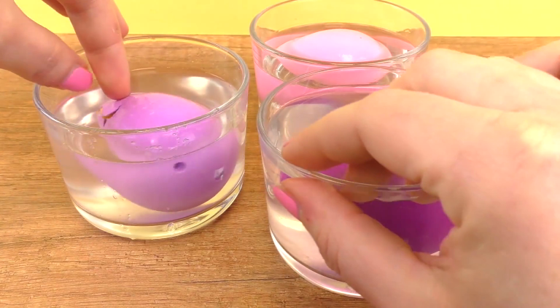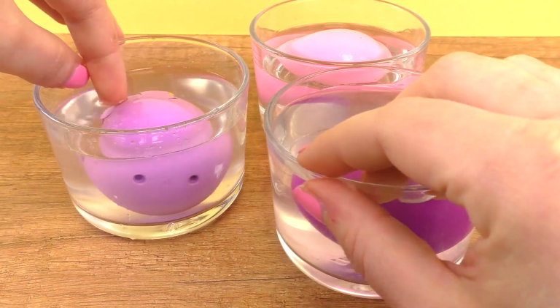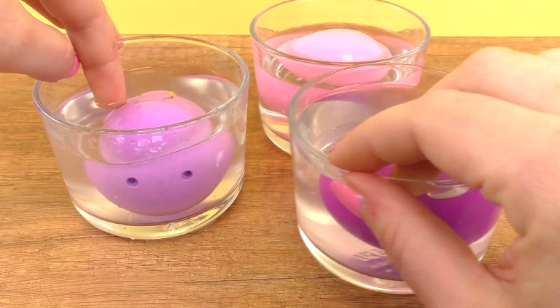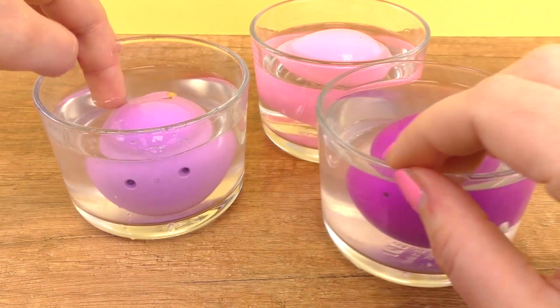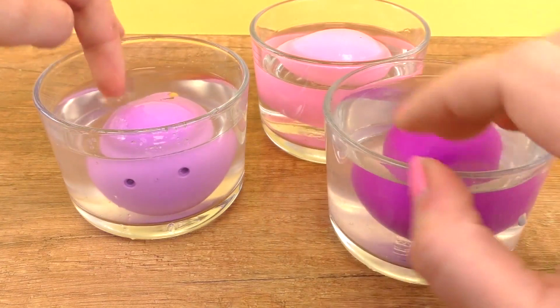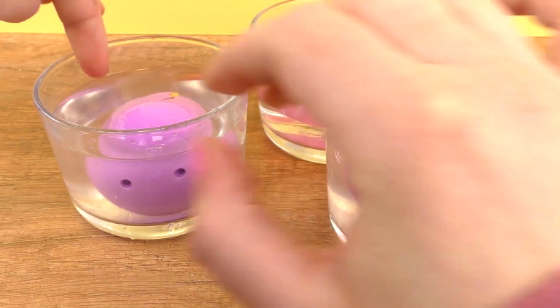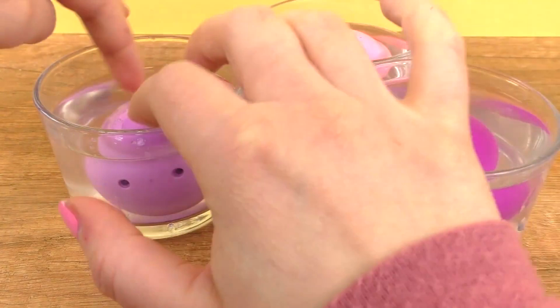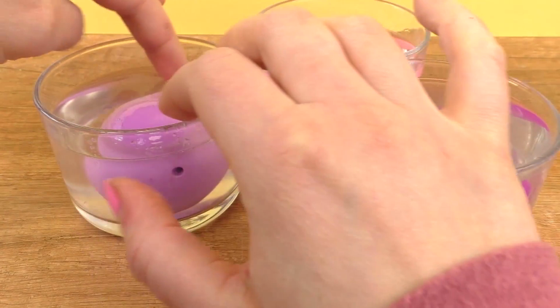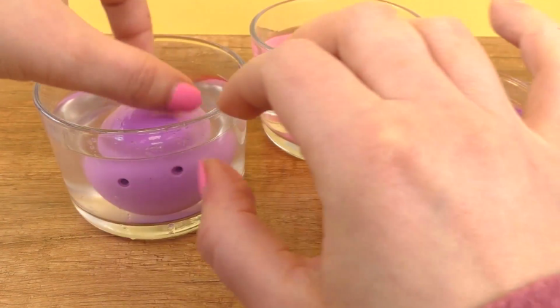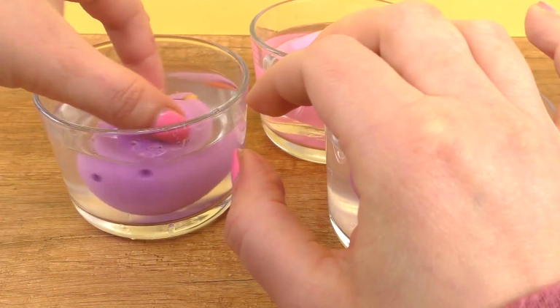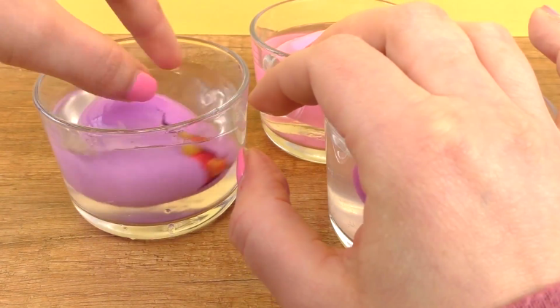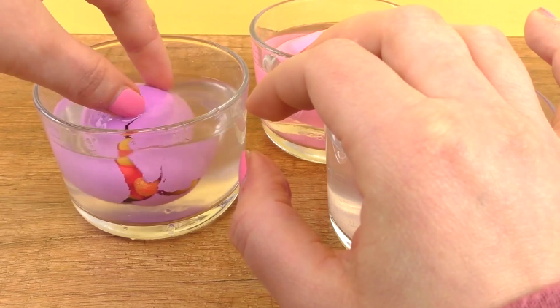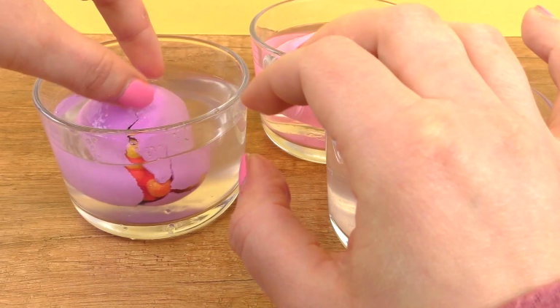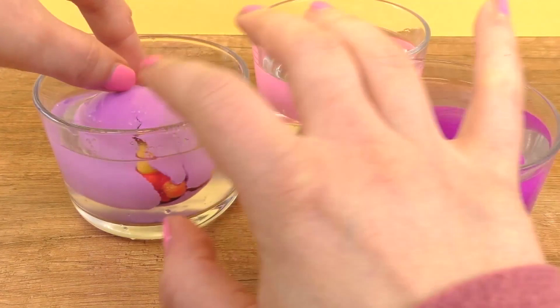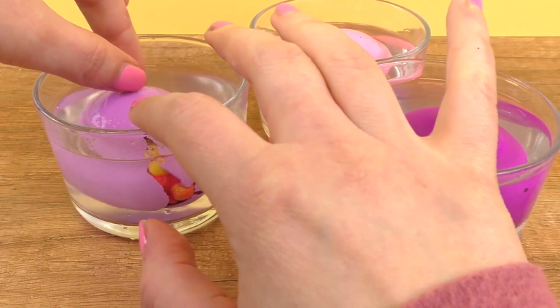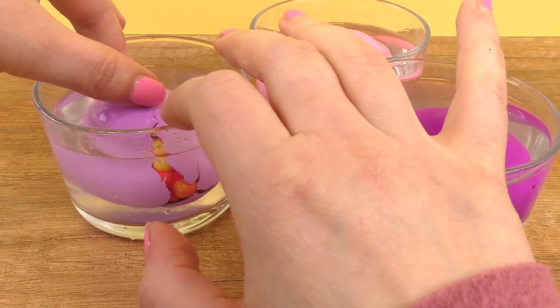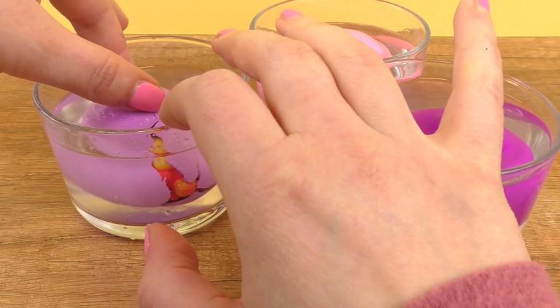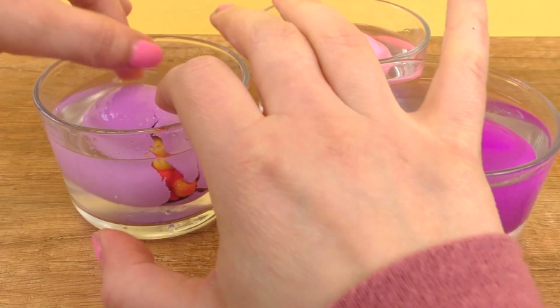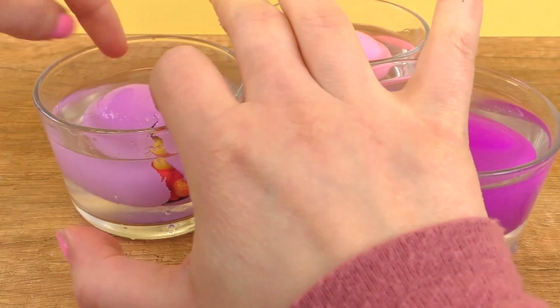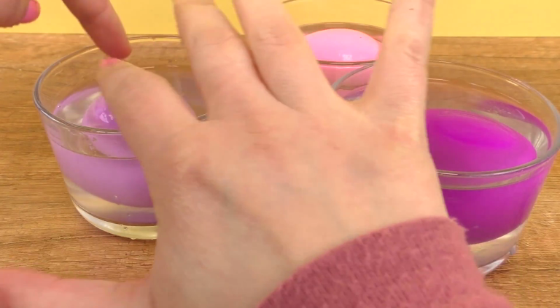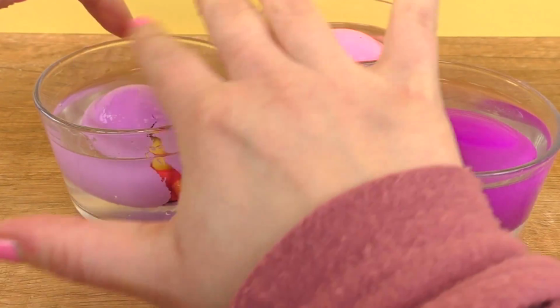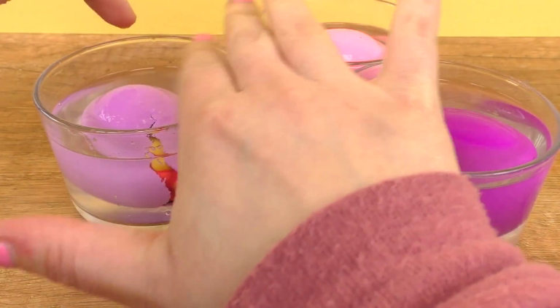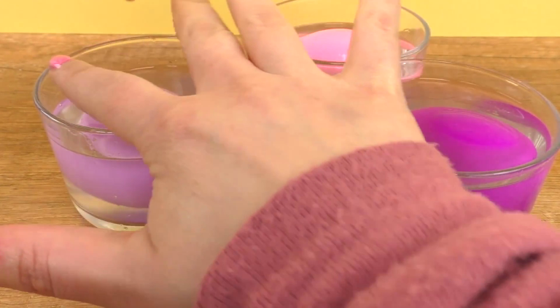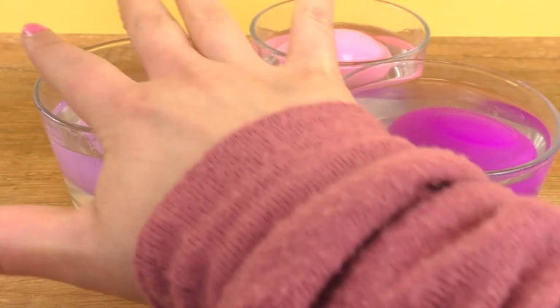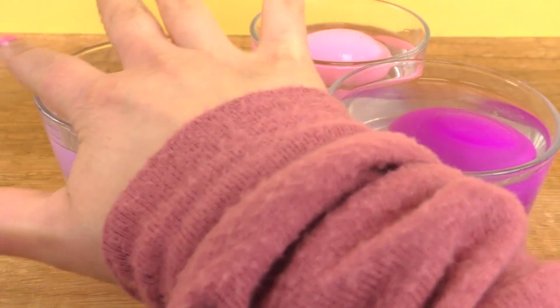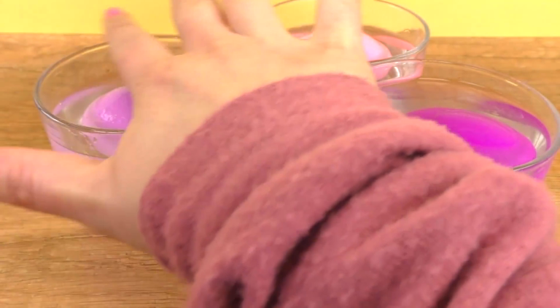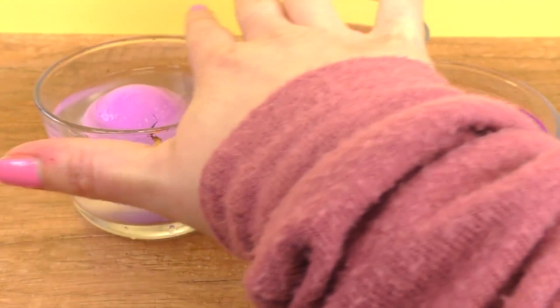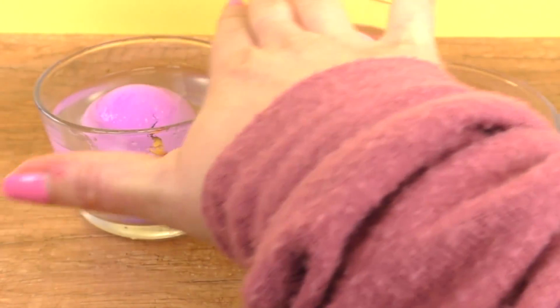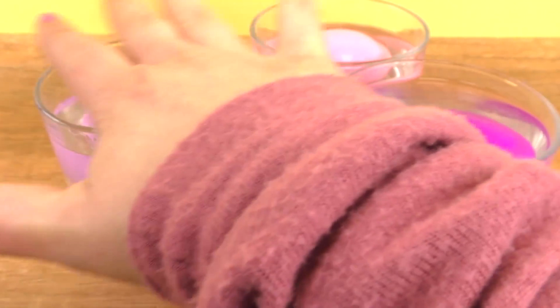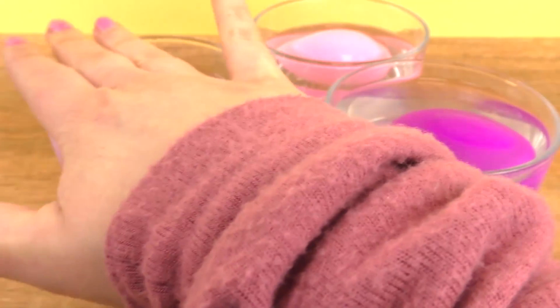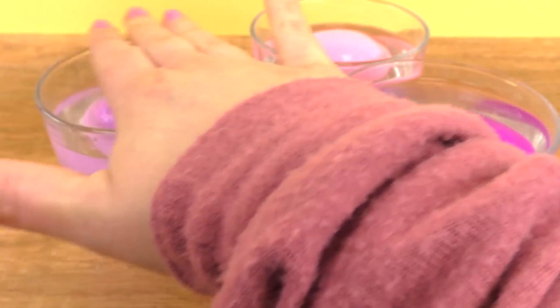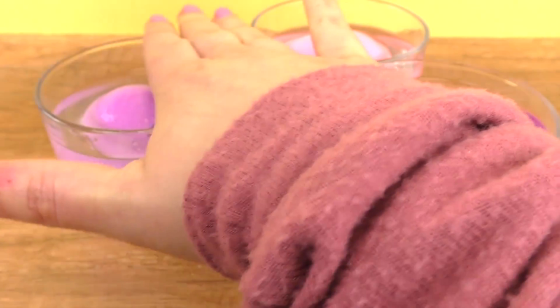Now we'll add a bit more water just to cover all the eggs, and we will continue with our experiment project.